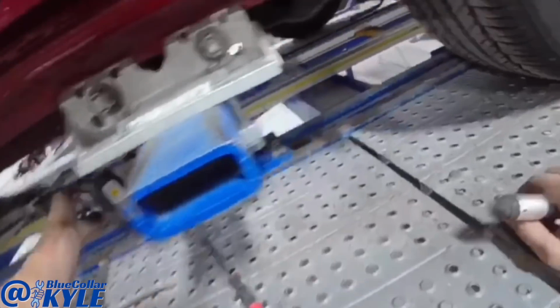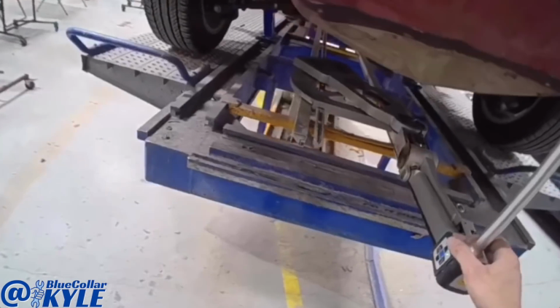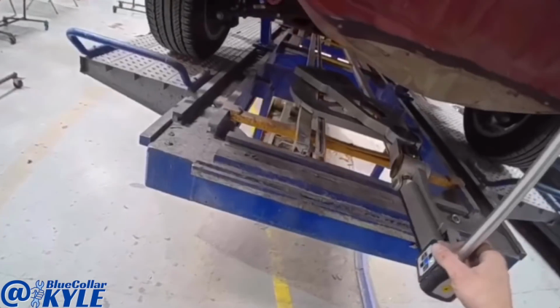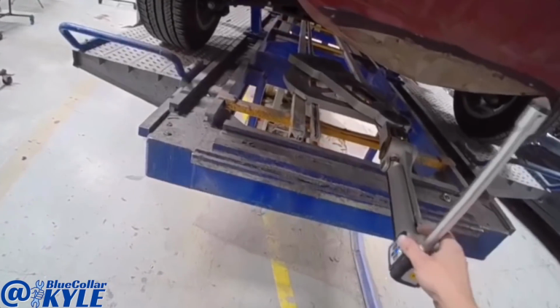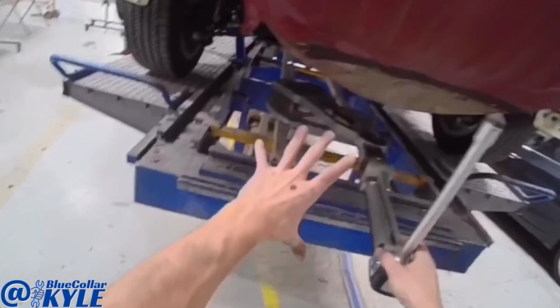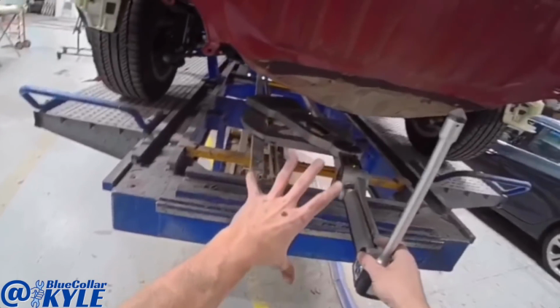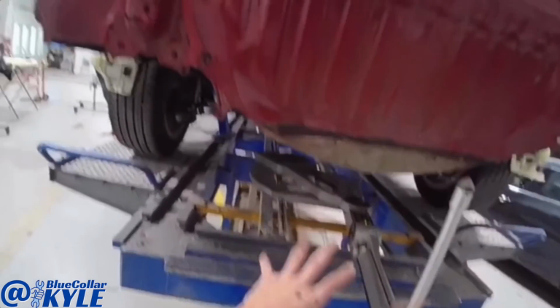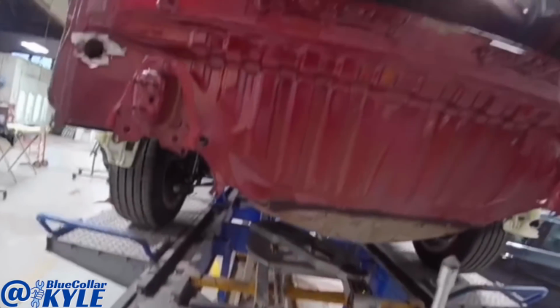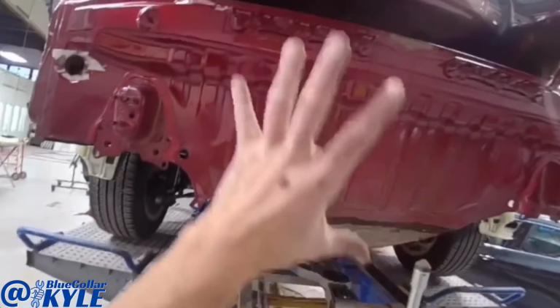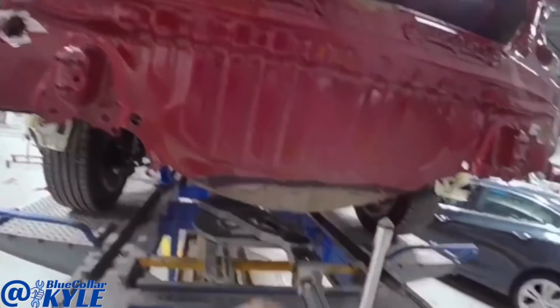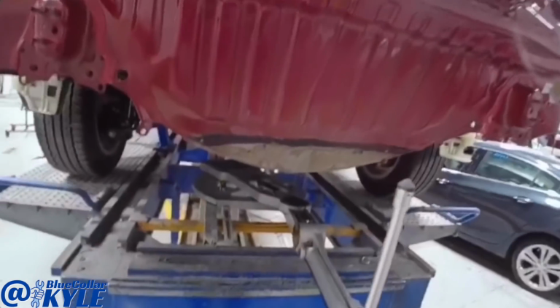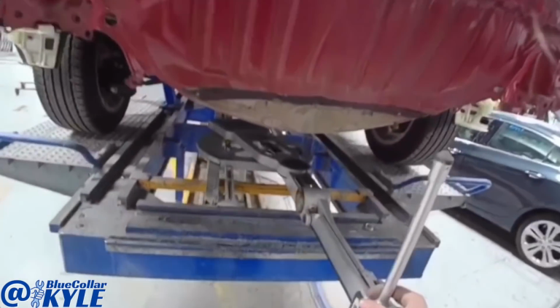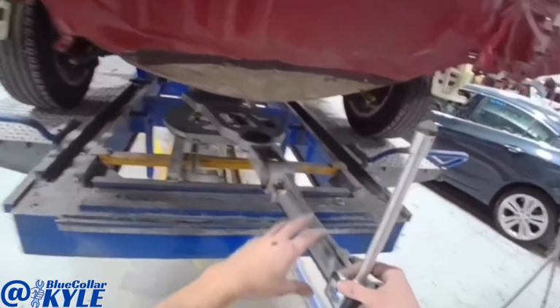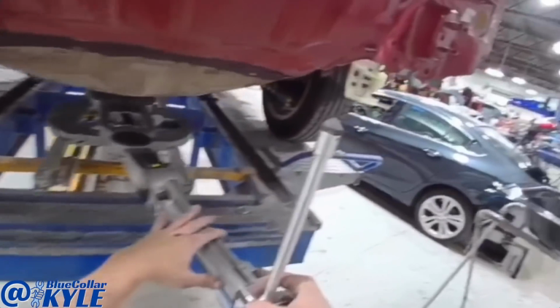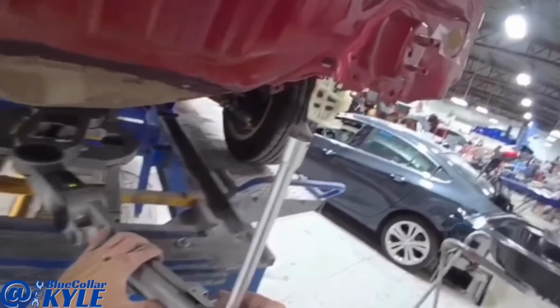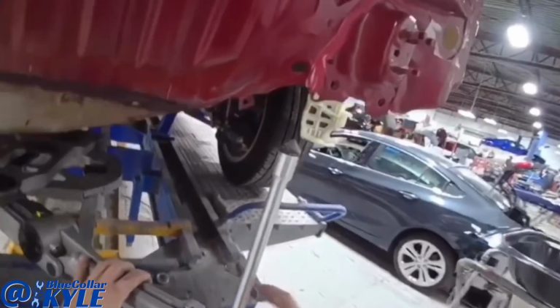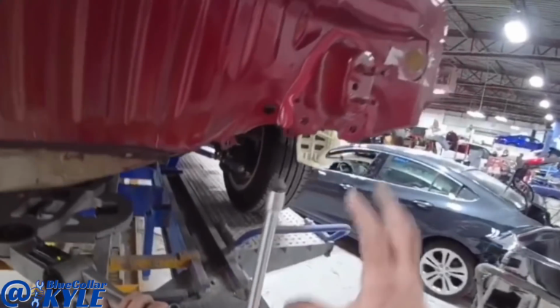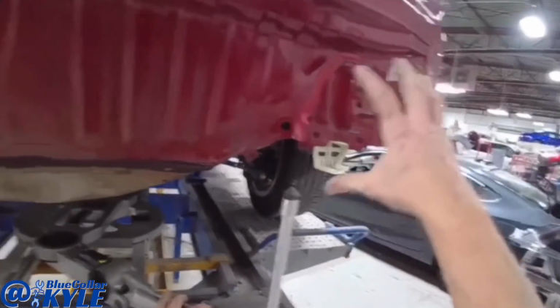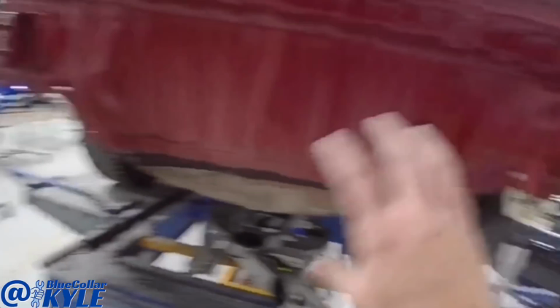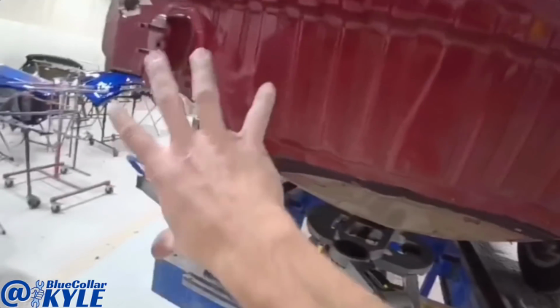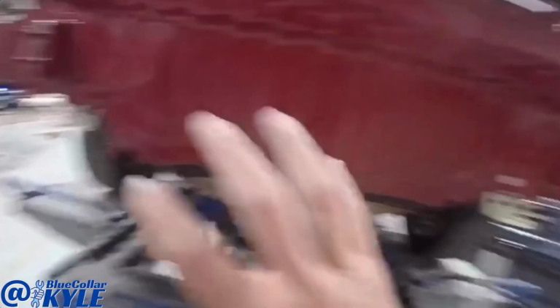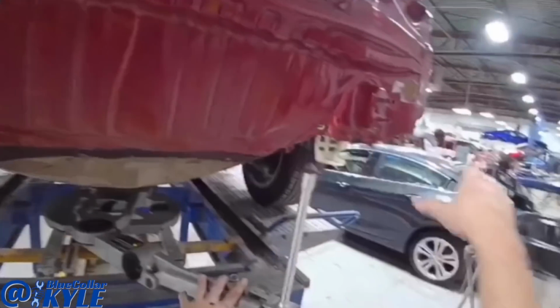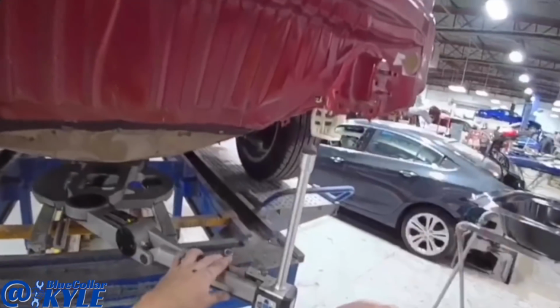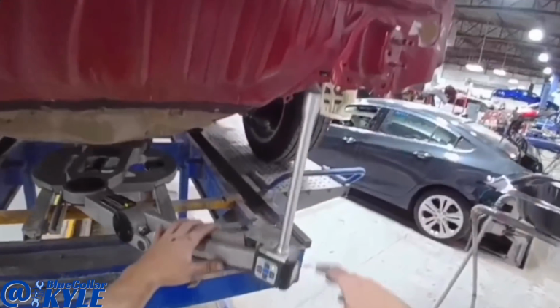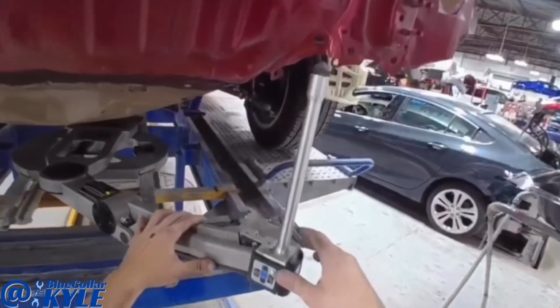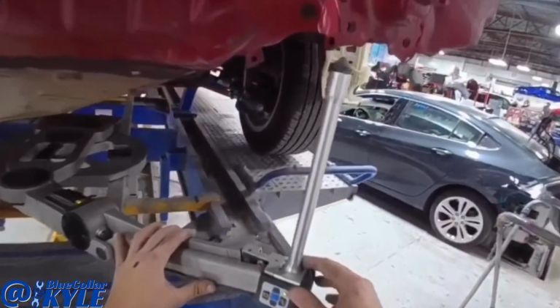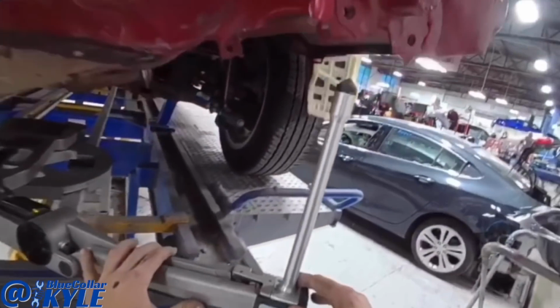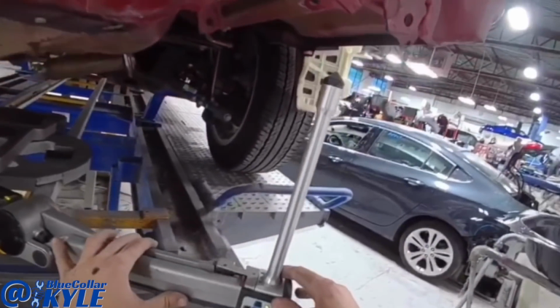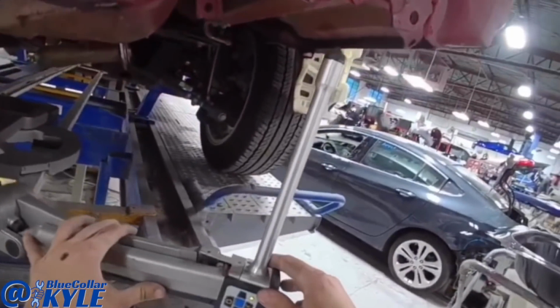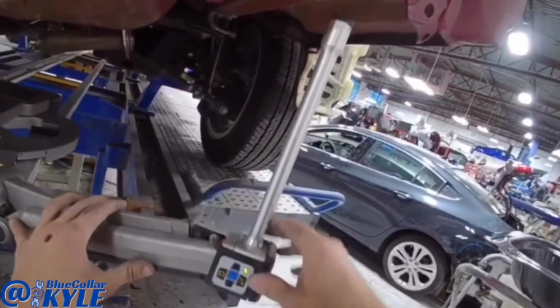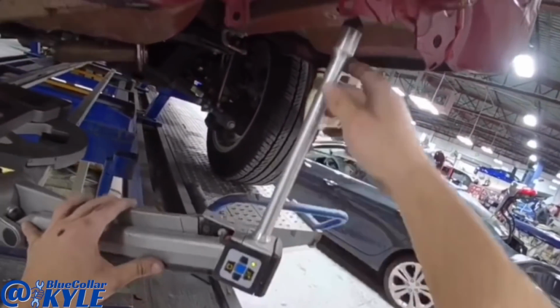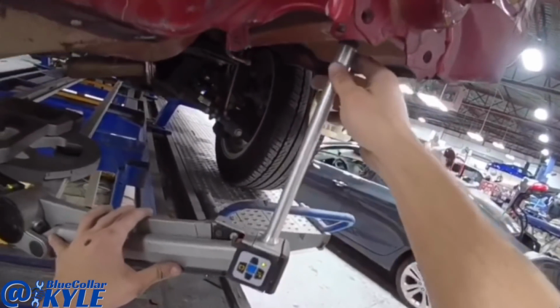Now the measuring system is matched to the vehicle, so I can come here to the back and see if any of these points are off in the rear.